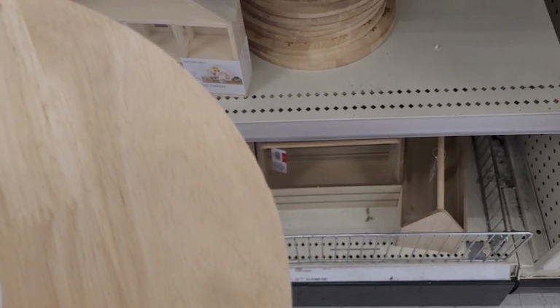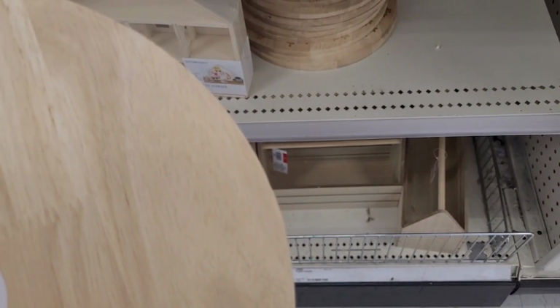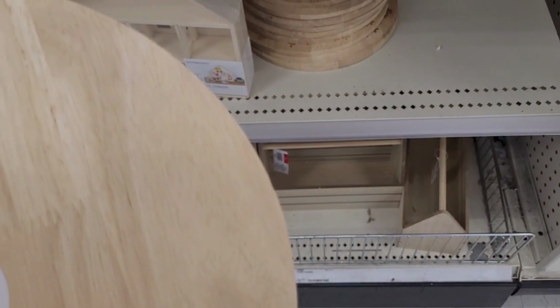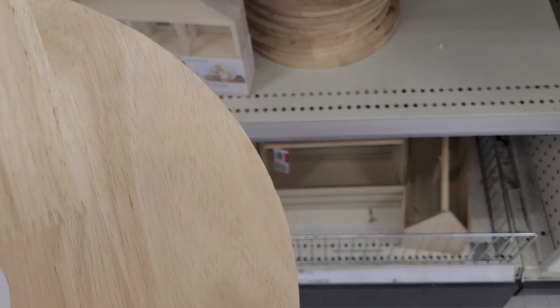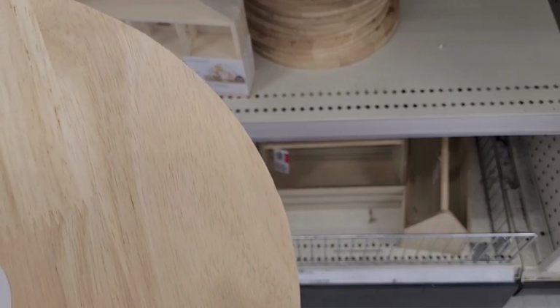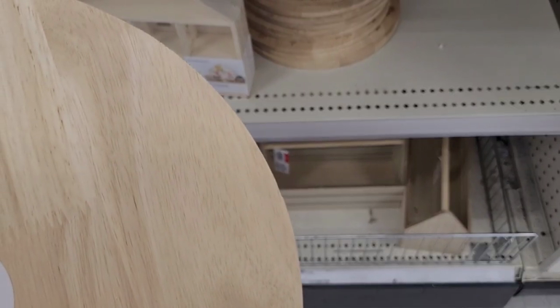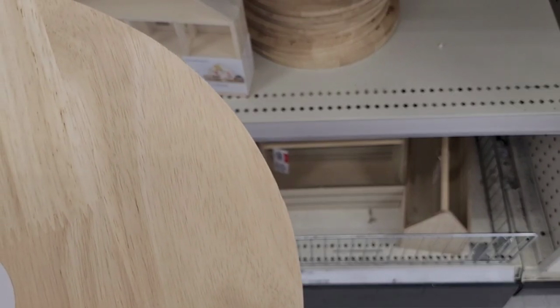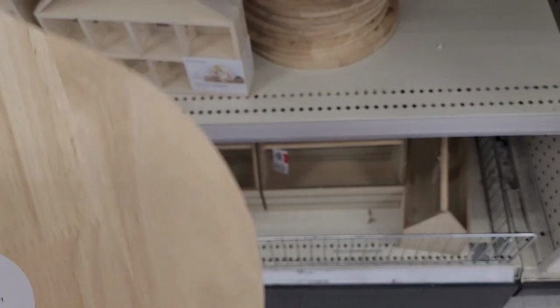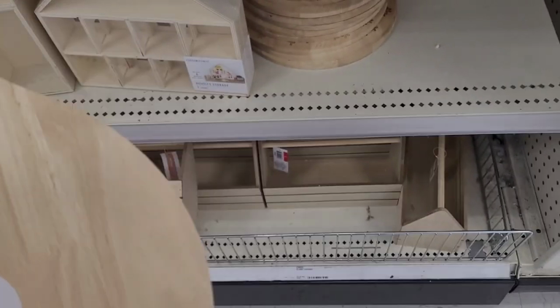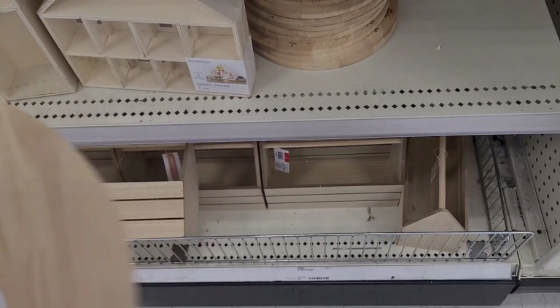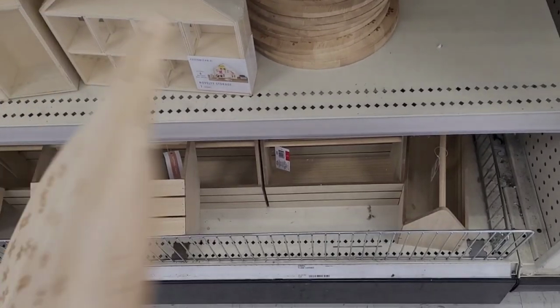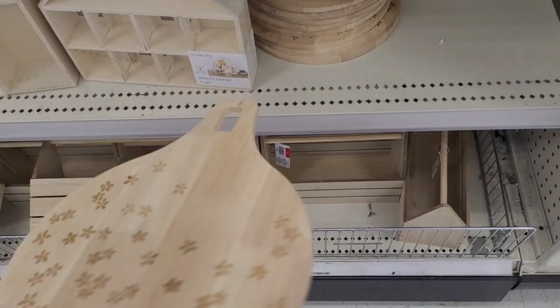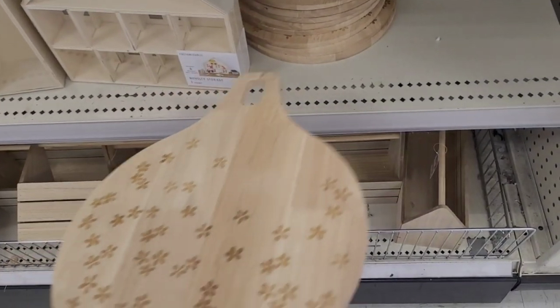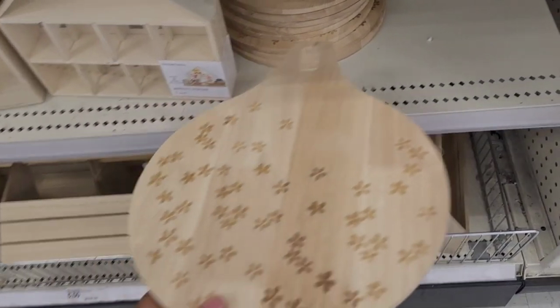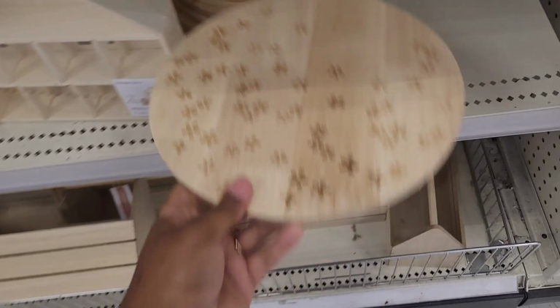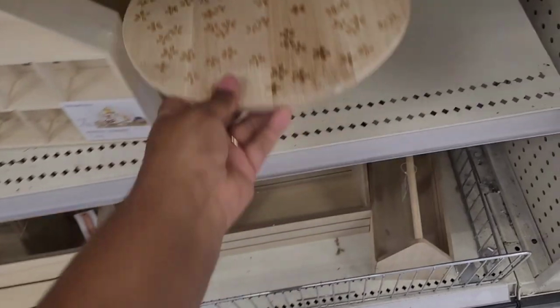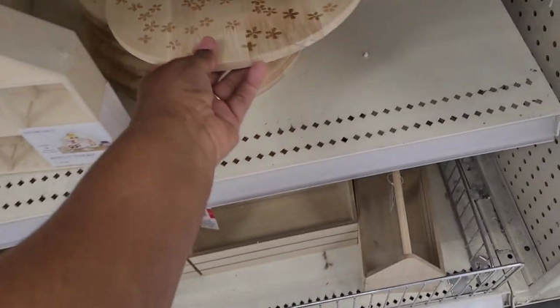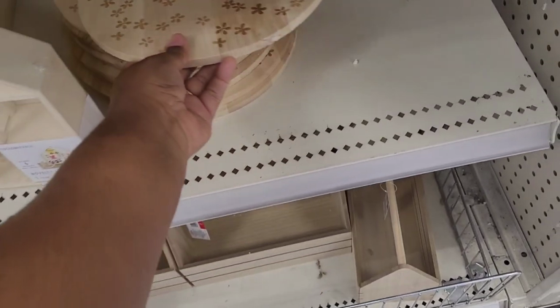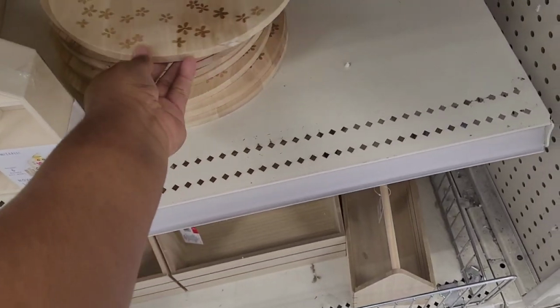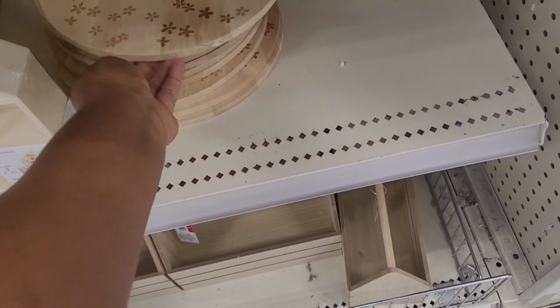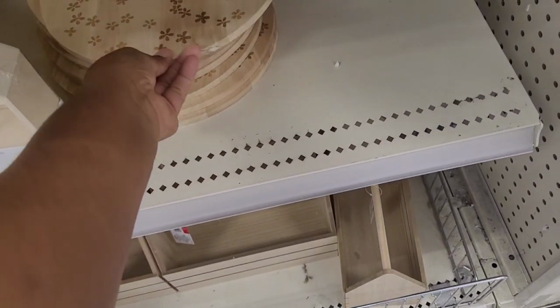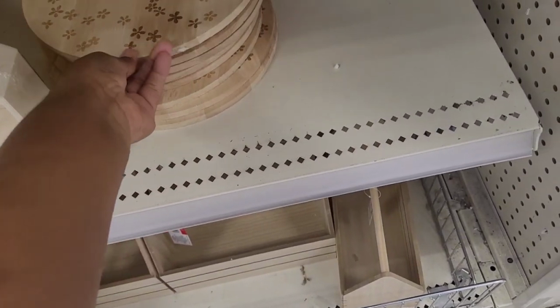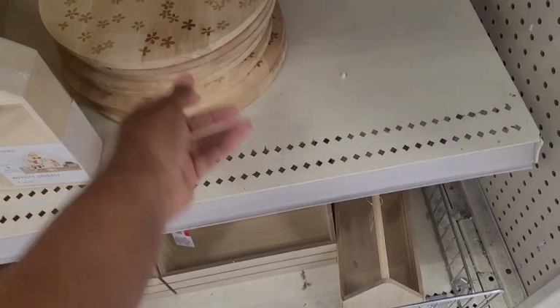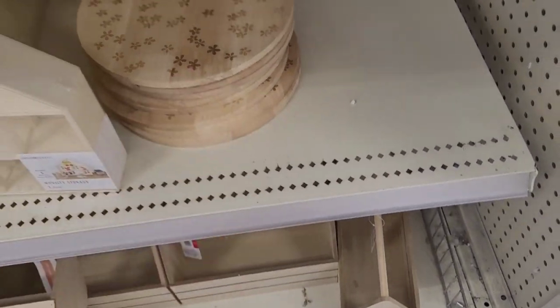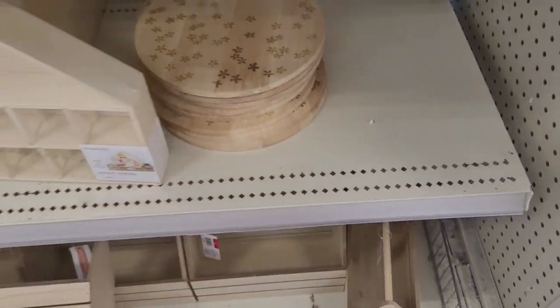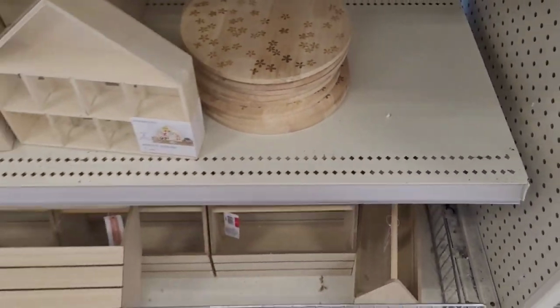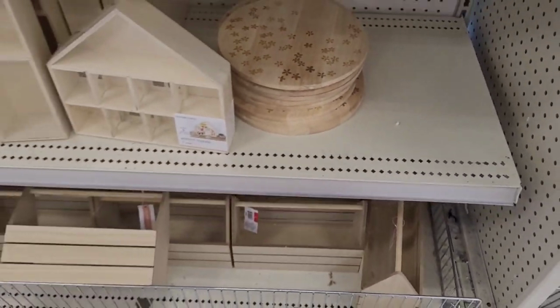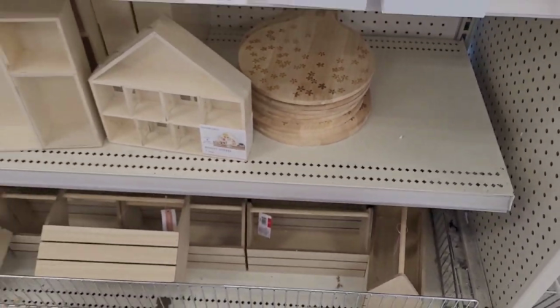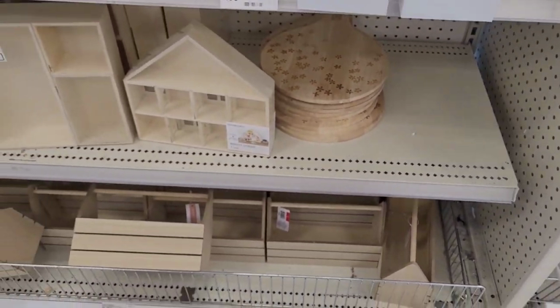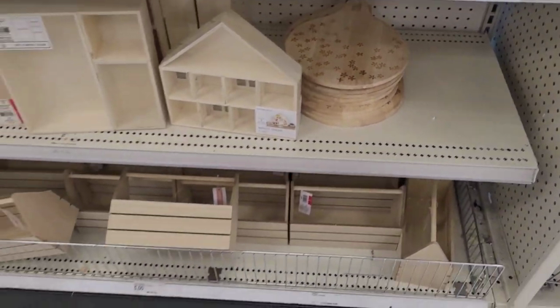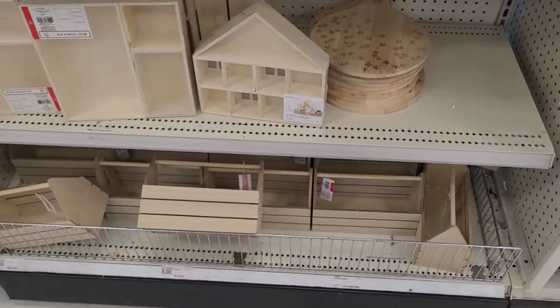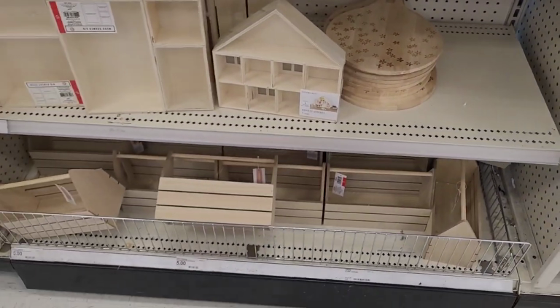I'm saying it's a cutting board — that's what I'm getting. It doesn't say on the back.